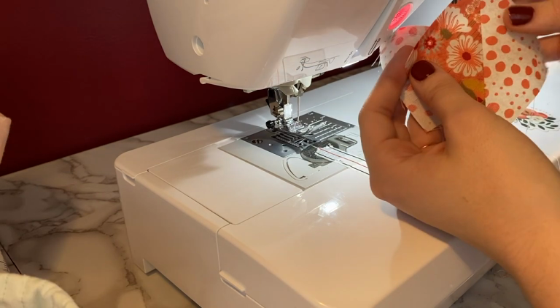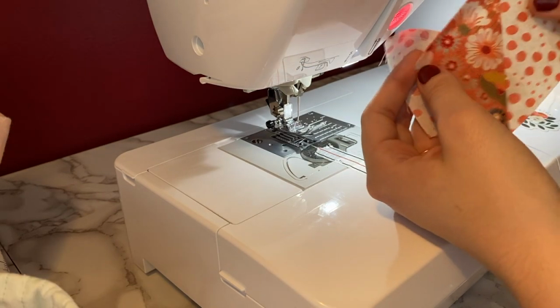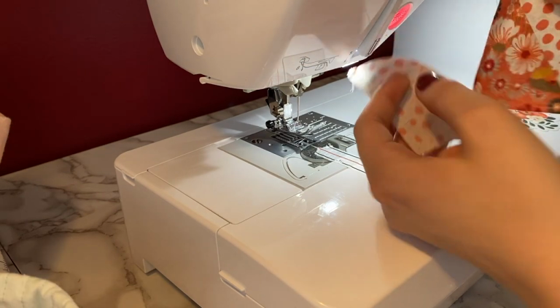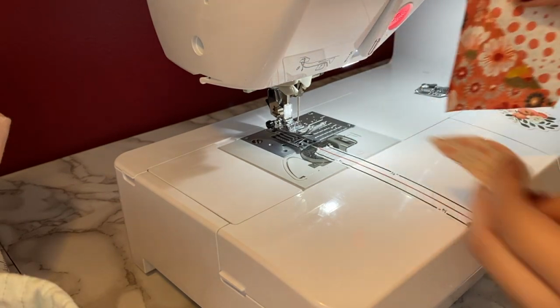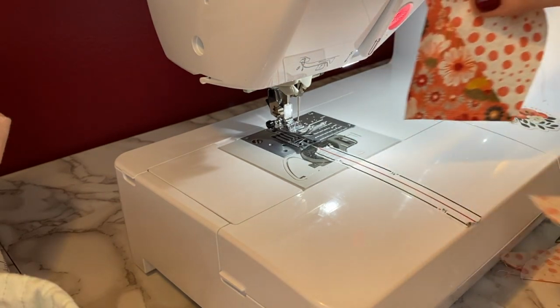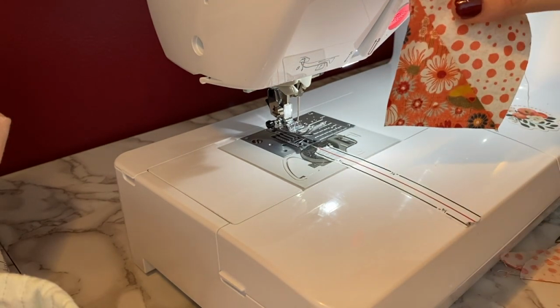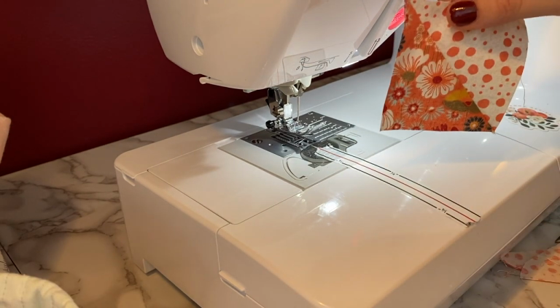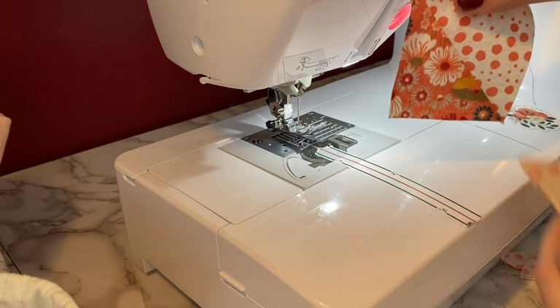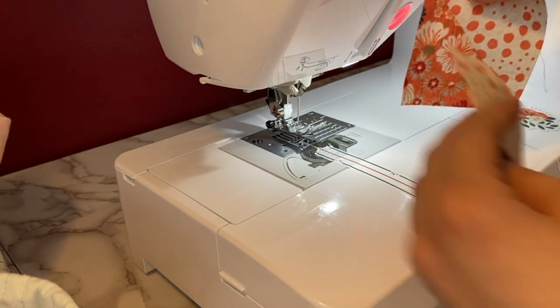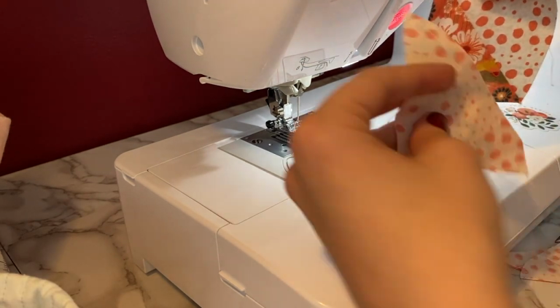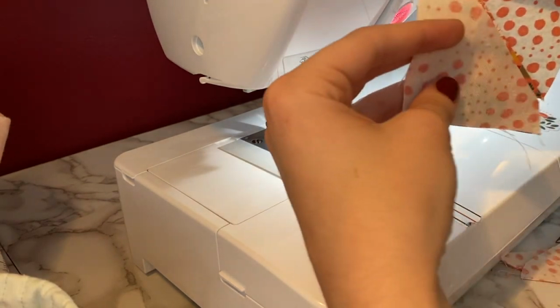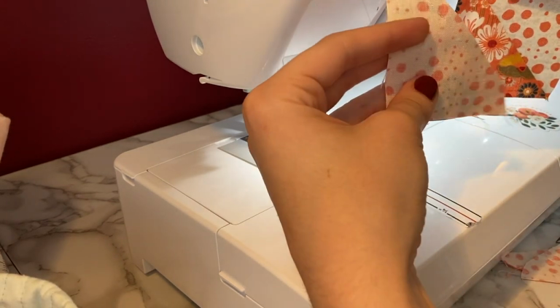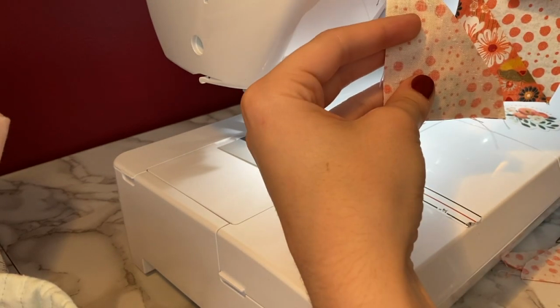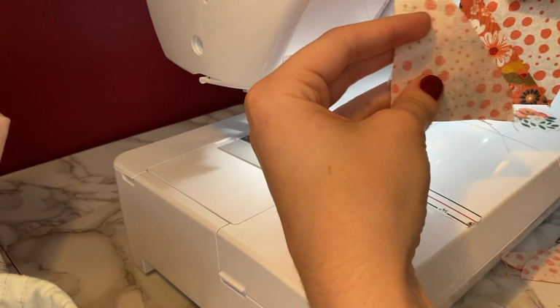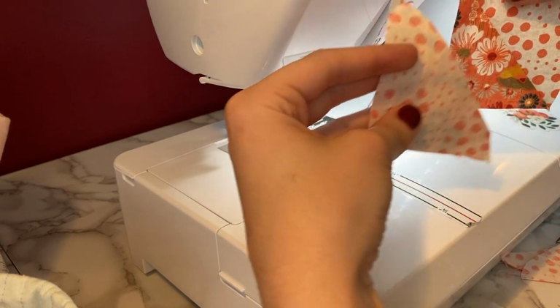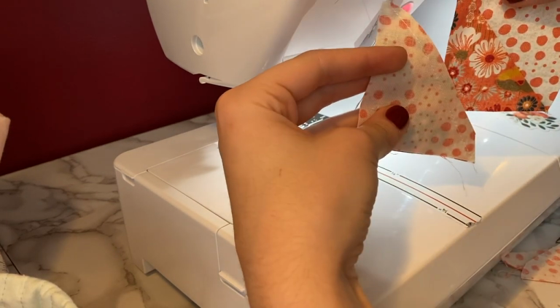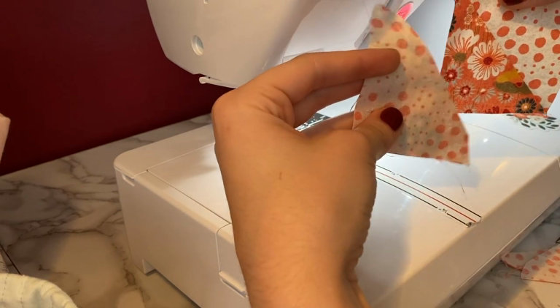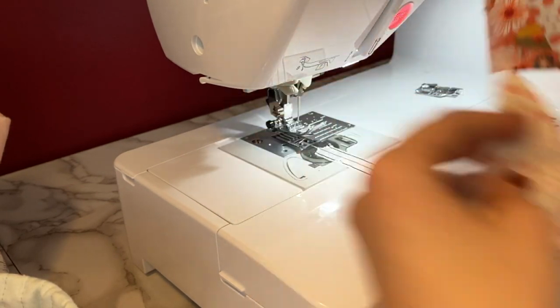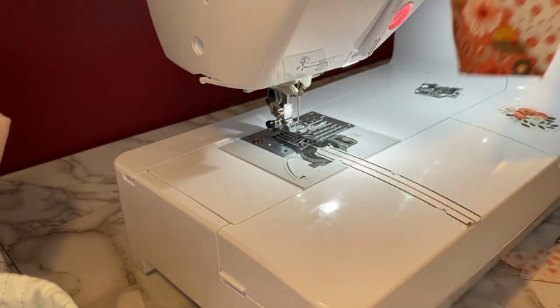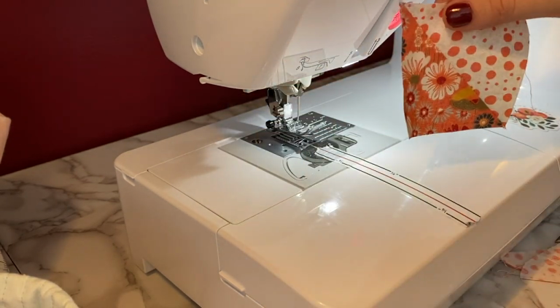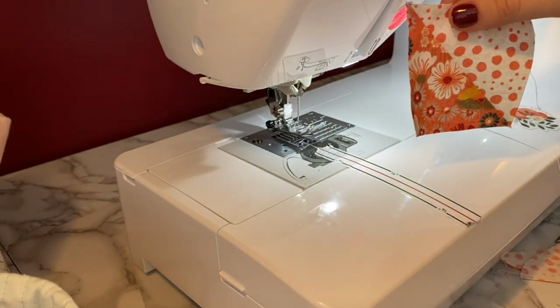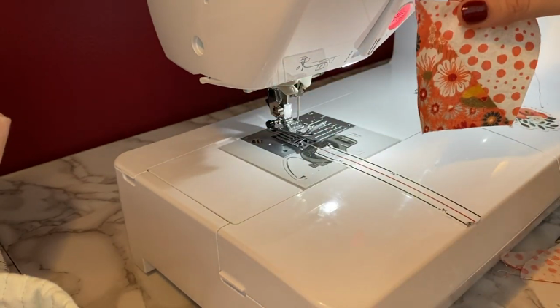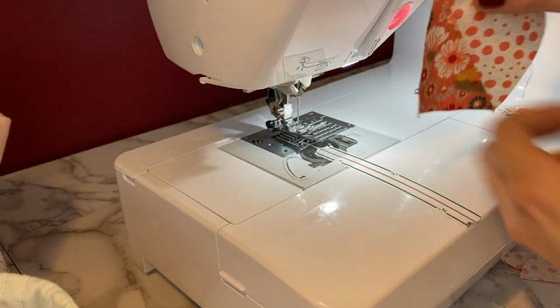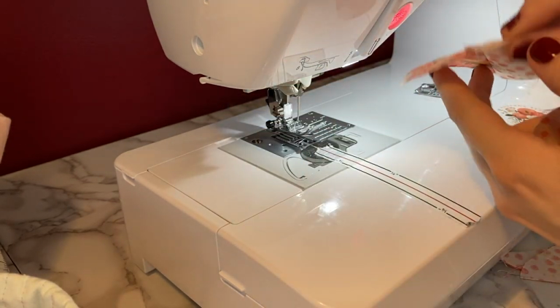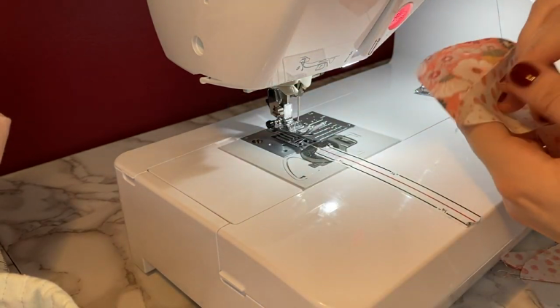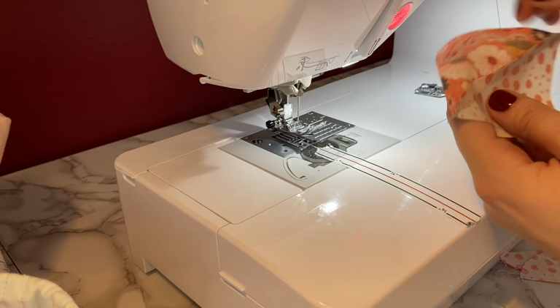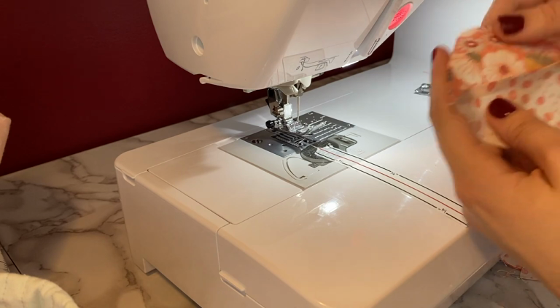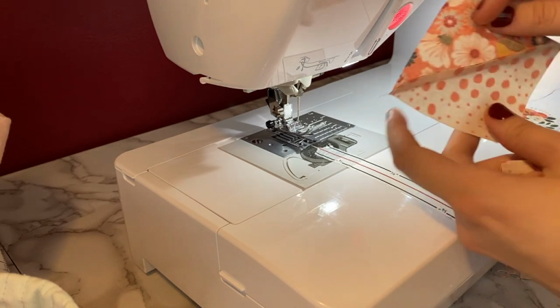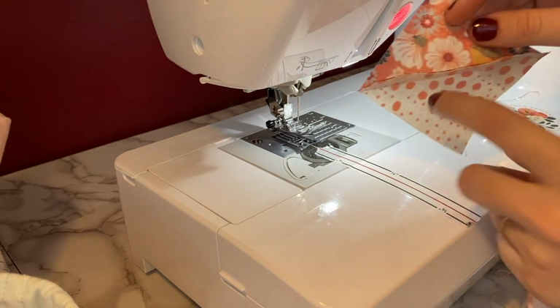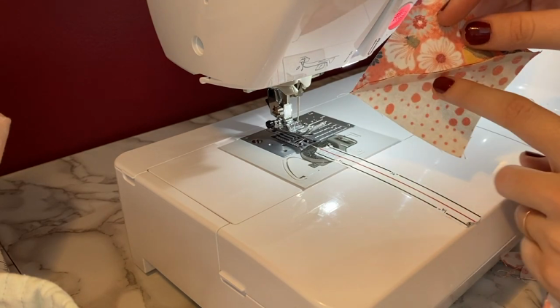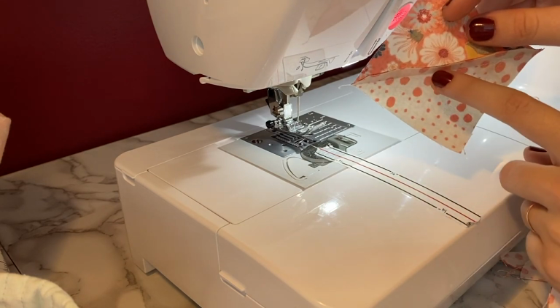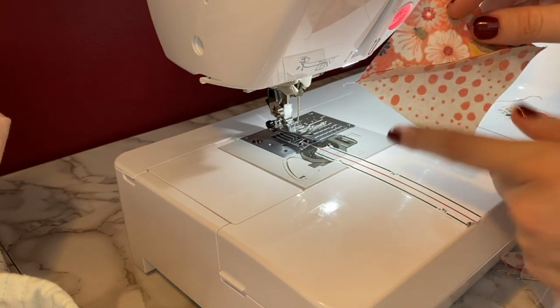Now just iron your square open, and I like to iron towards the dark side.